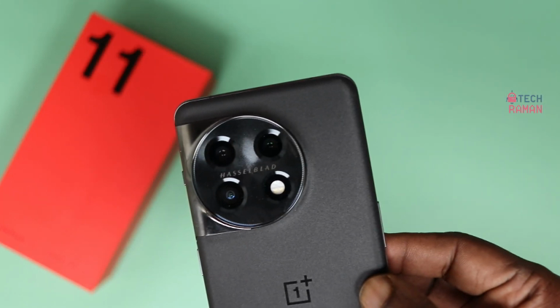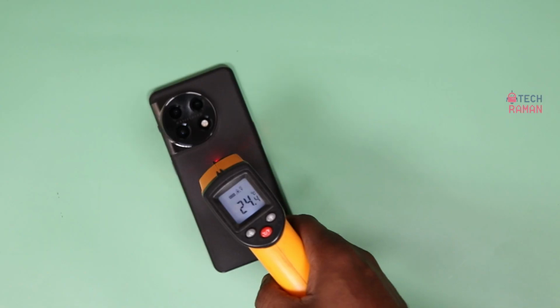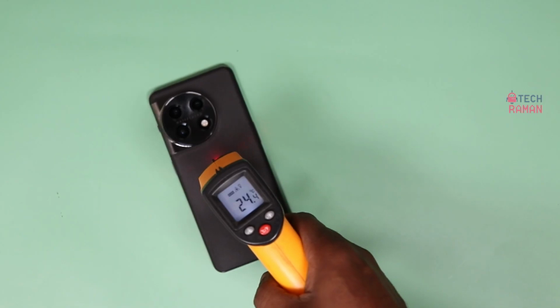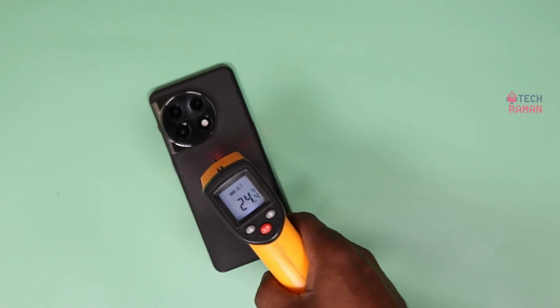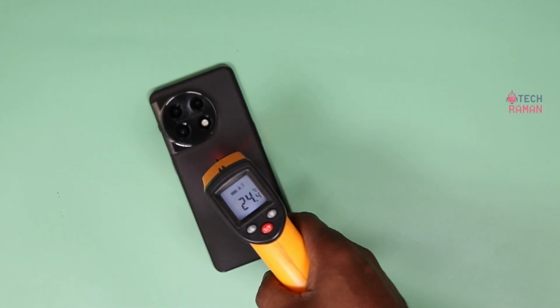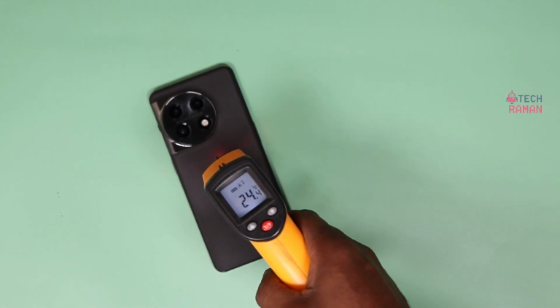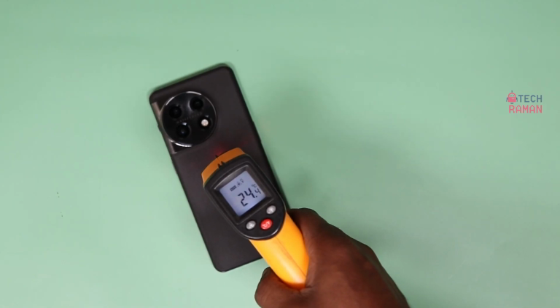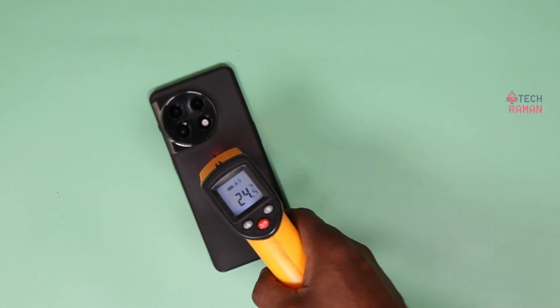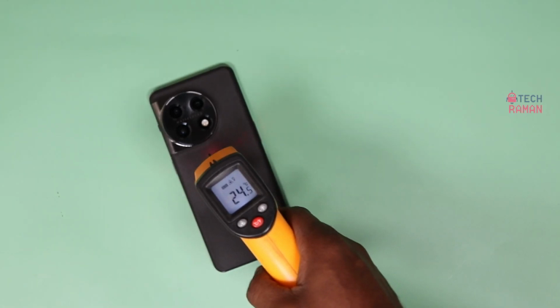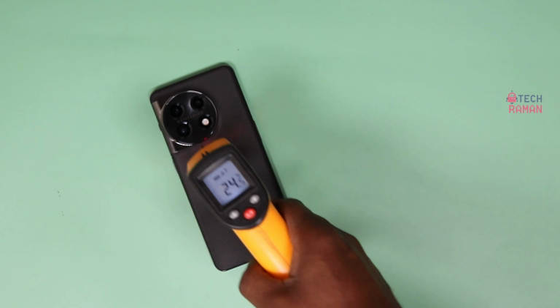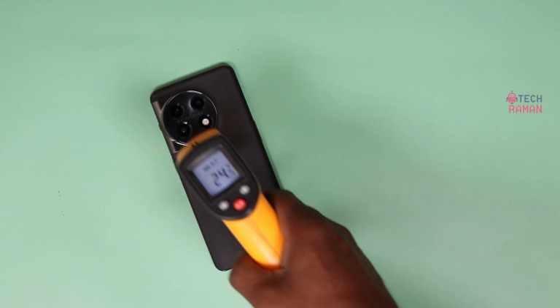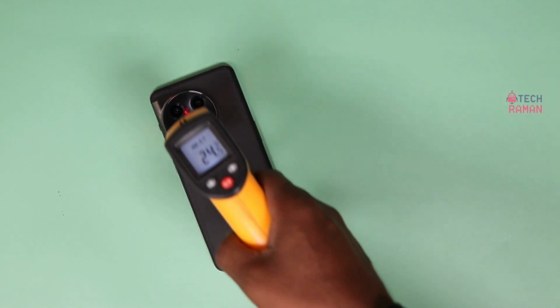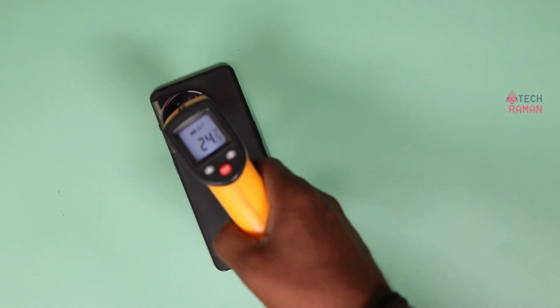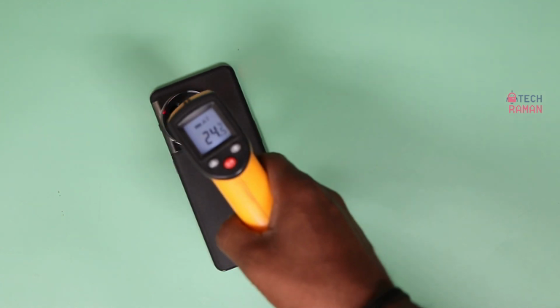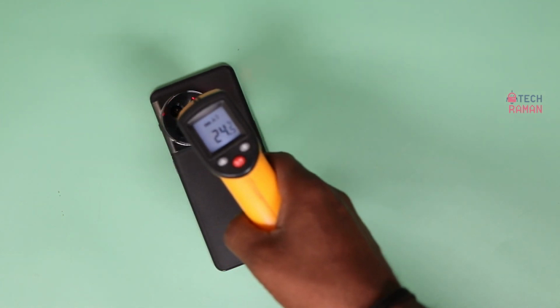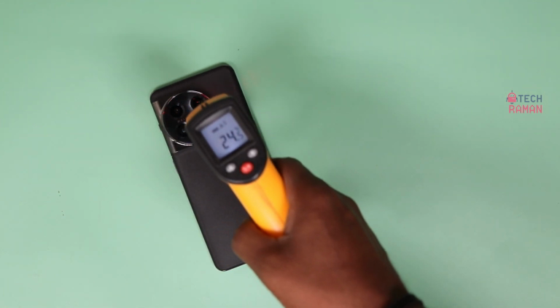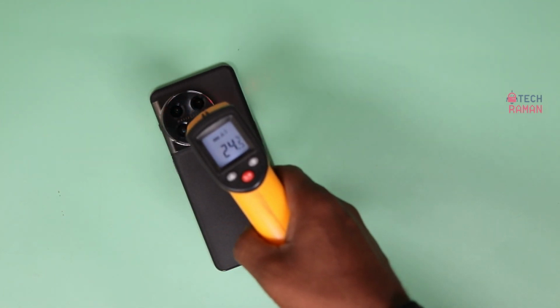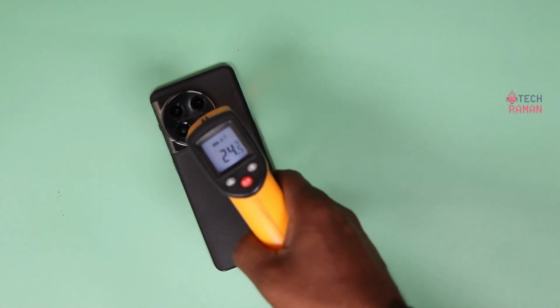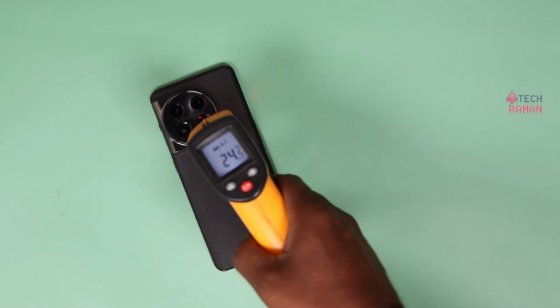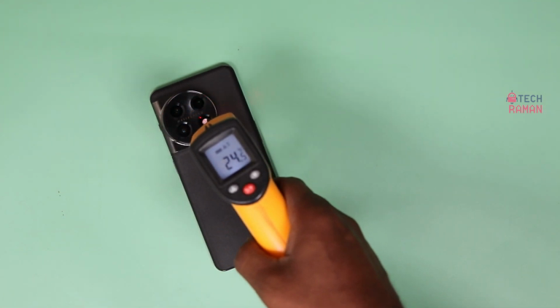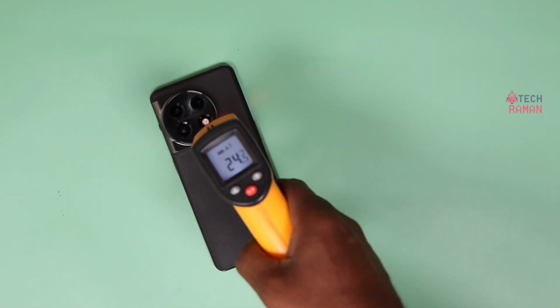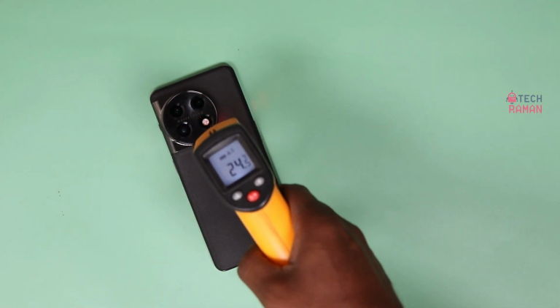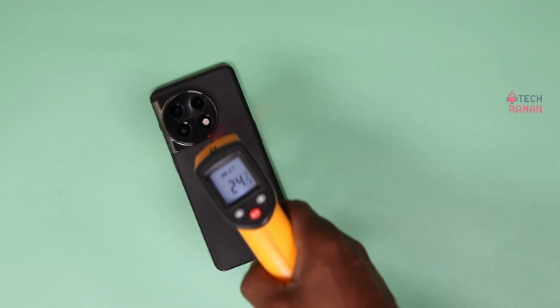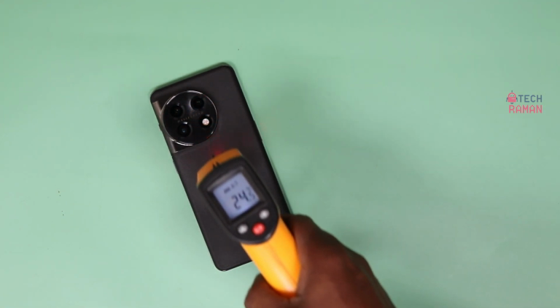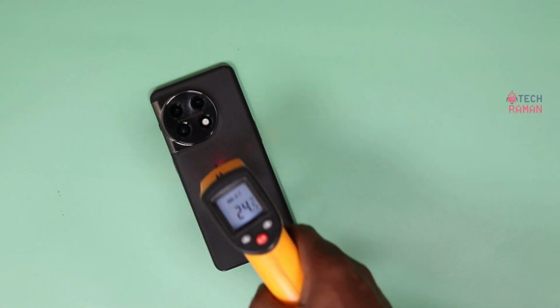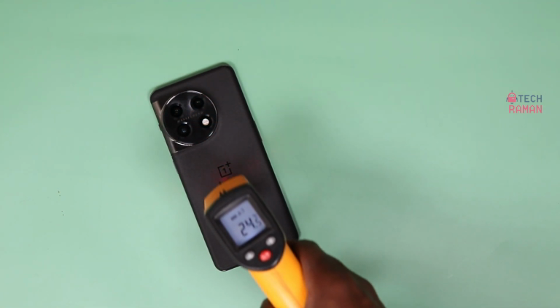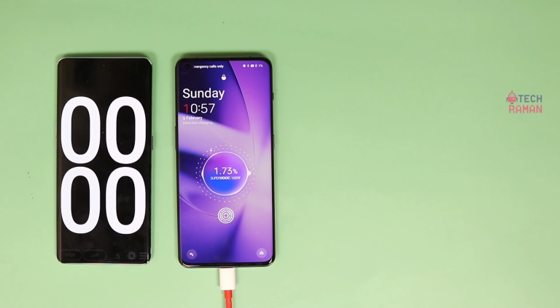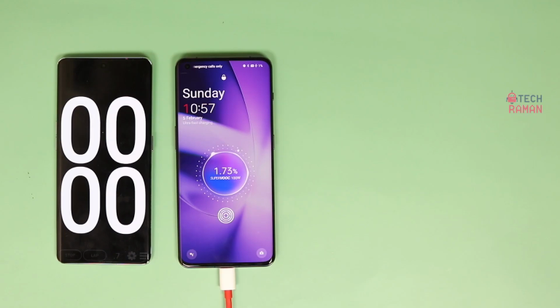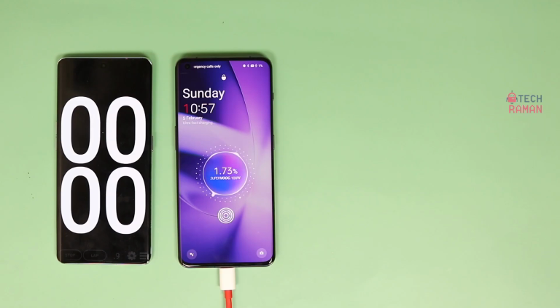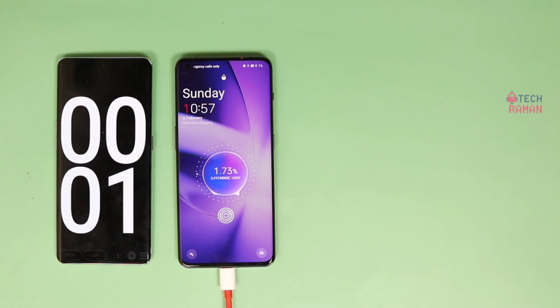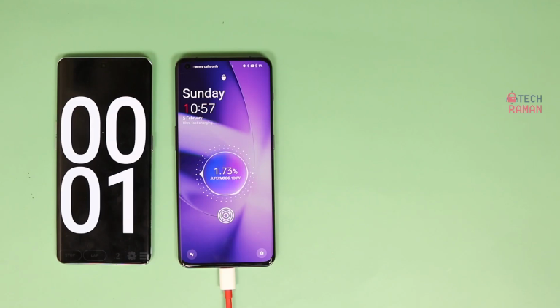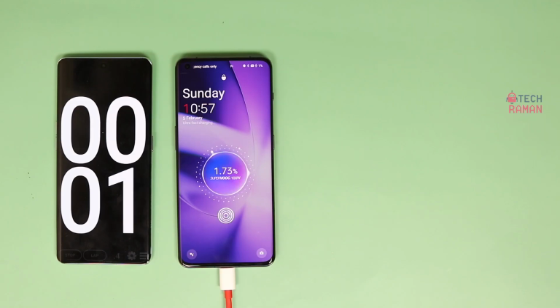Before that, let me check the surface temperature. It's around 24 degrees now. Let's begin the charging.